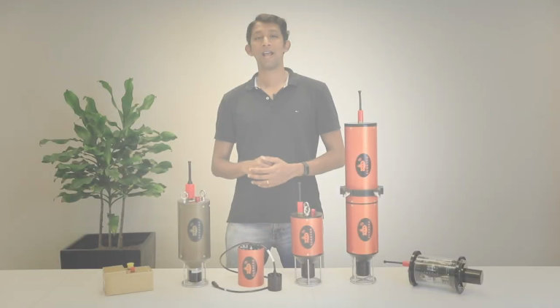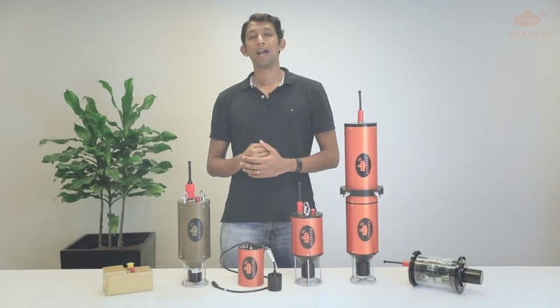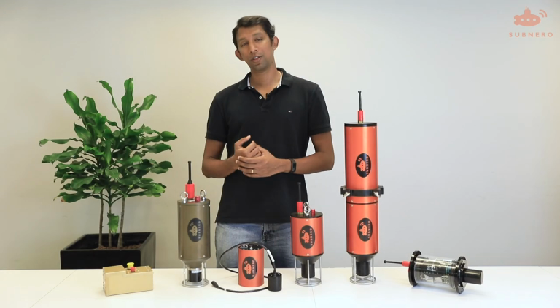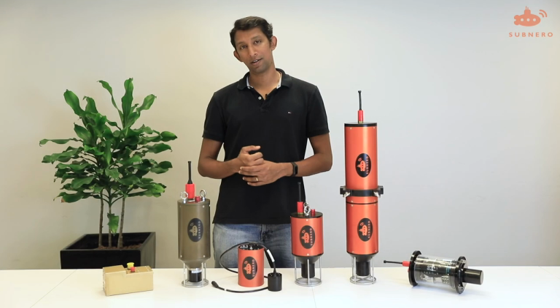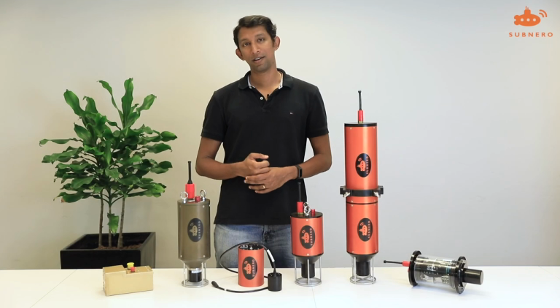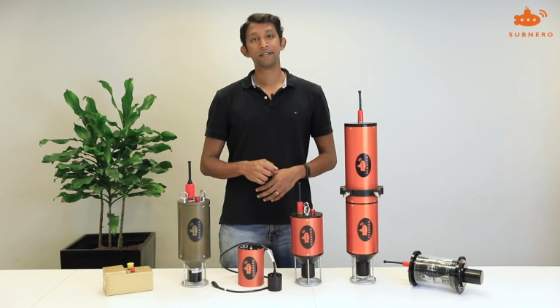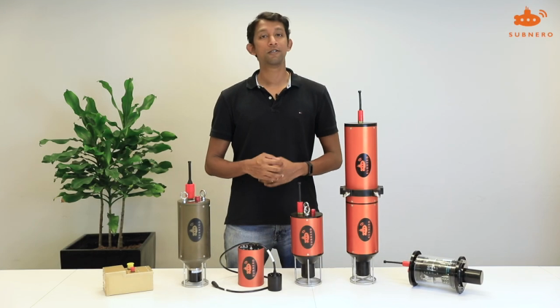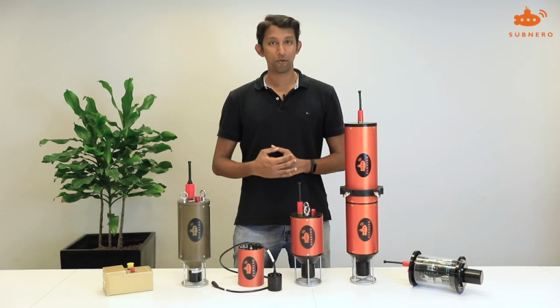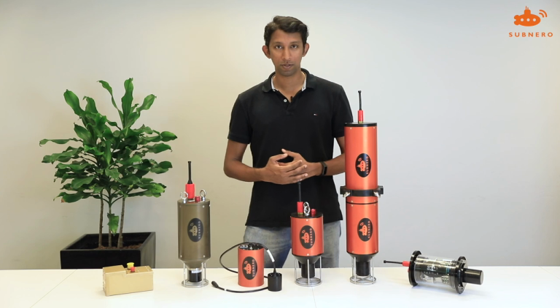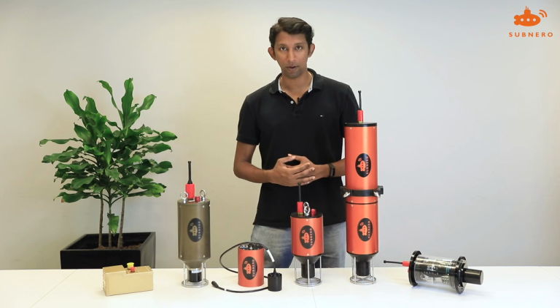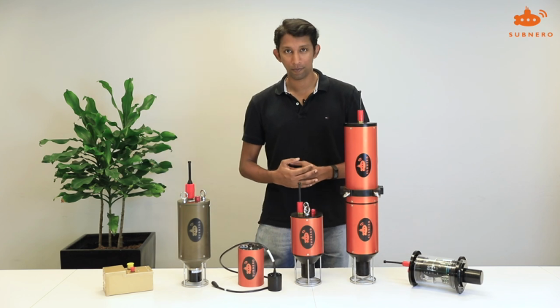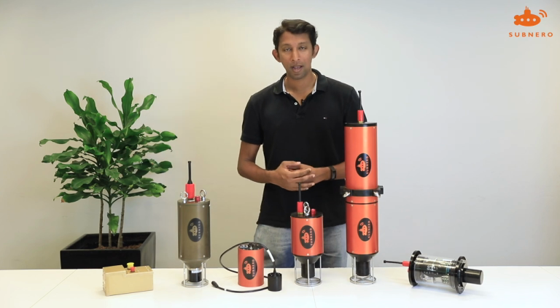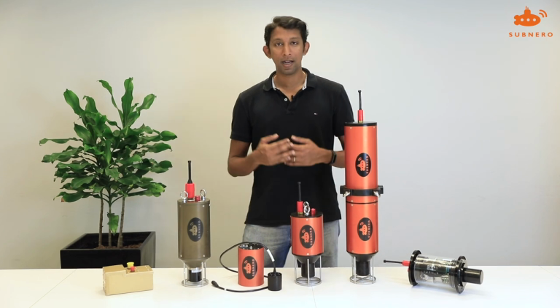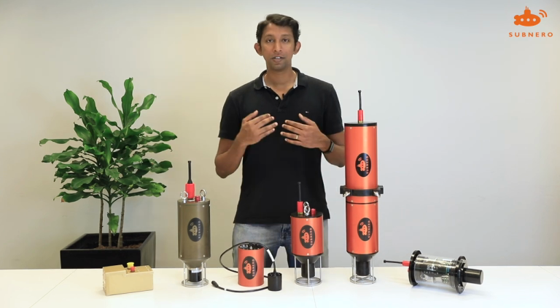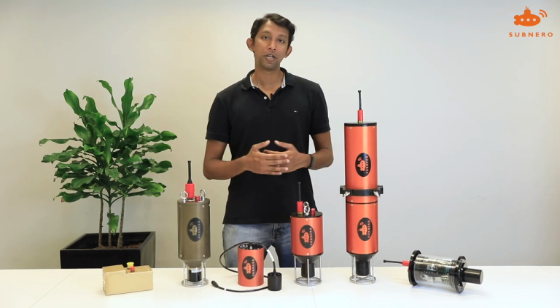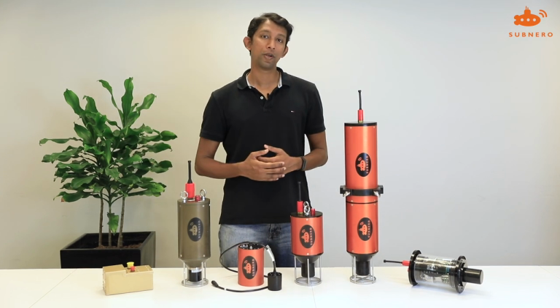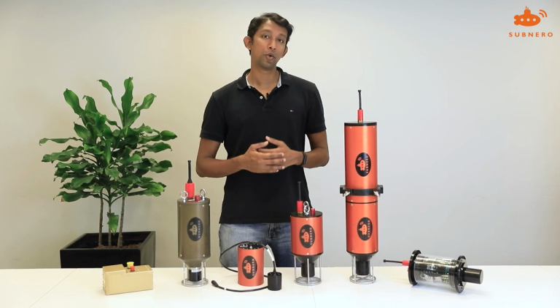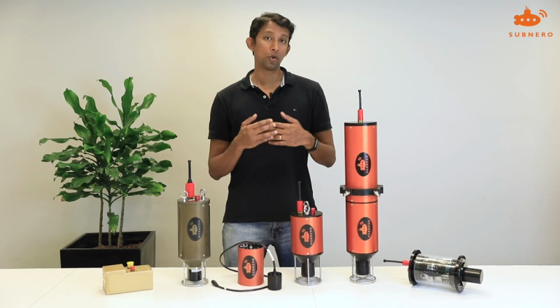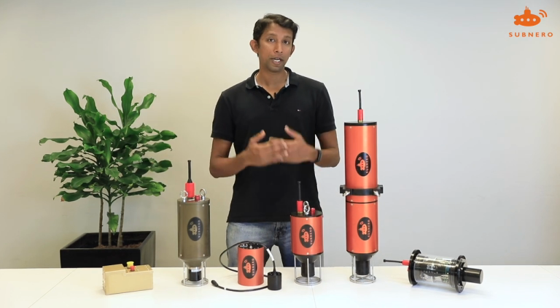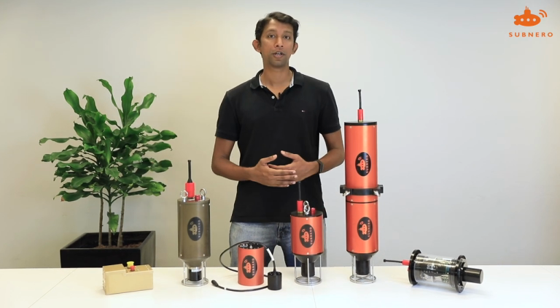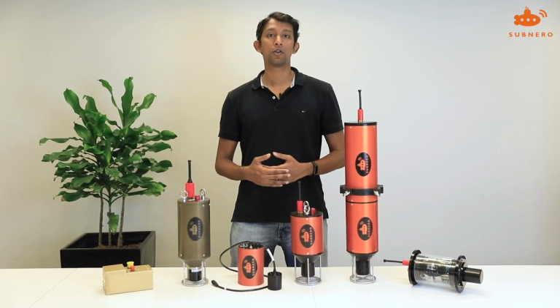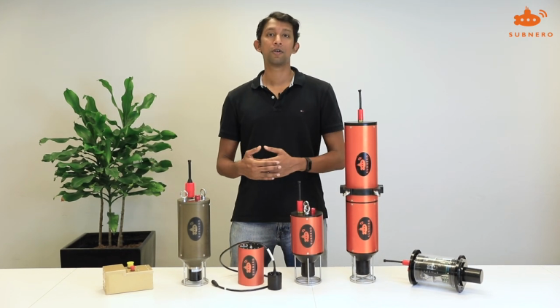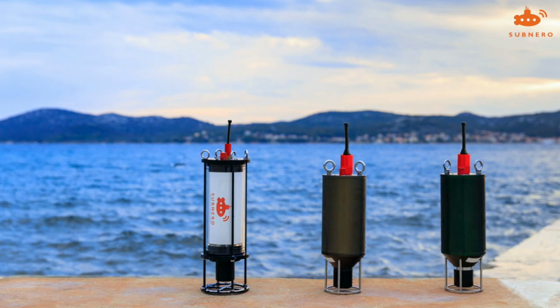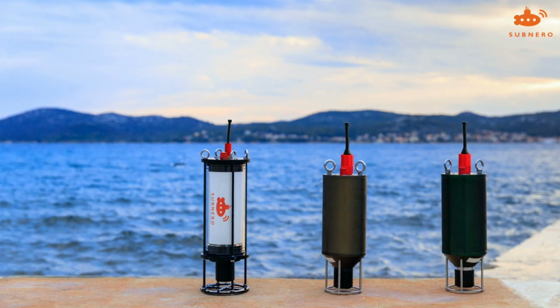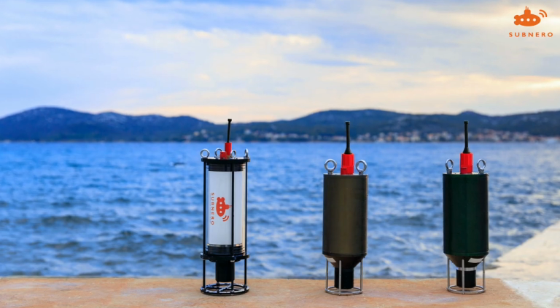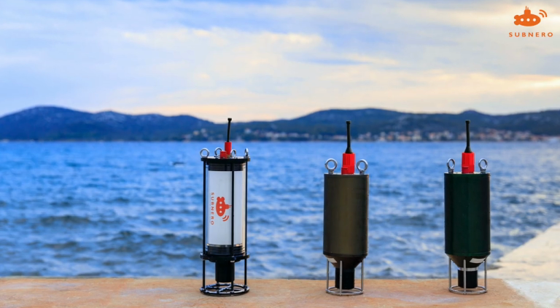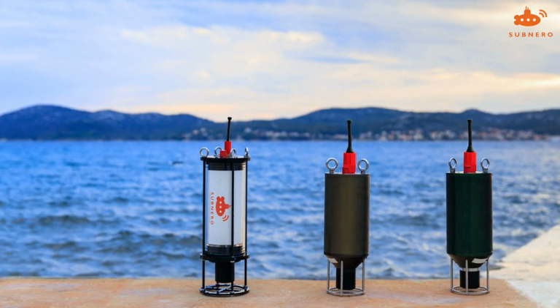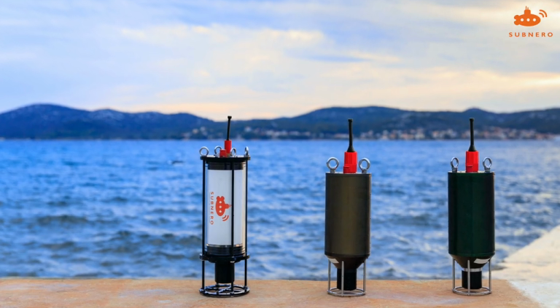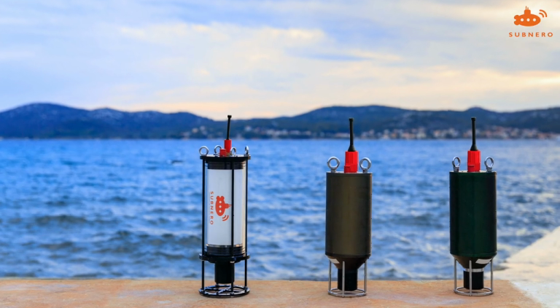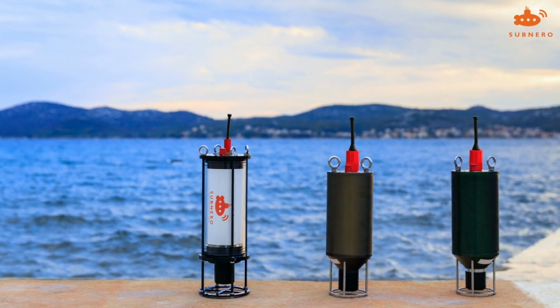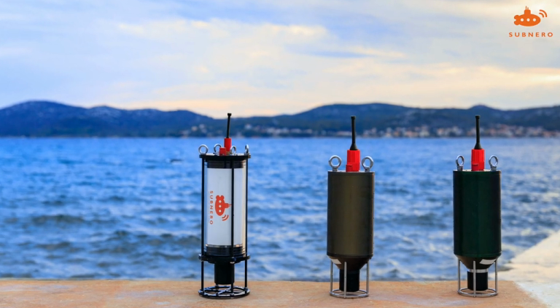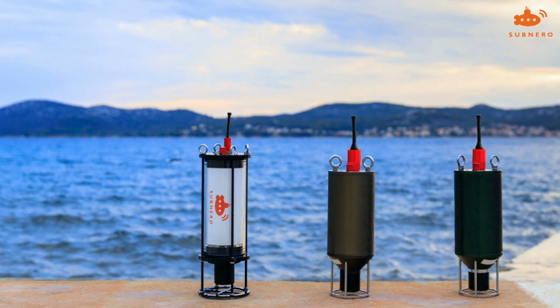Hello there, this is Manu from Subnero. In this video we'll do a quick introduction of the various types of modems from Subnero.